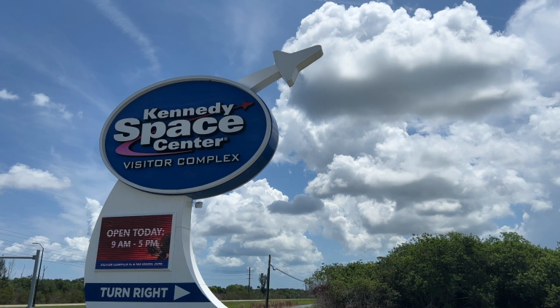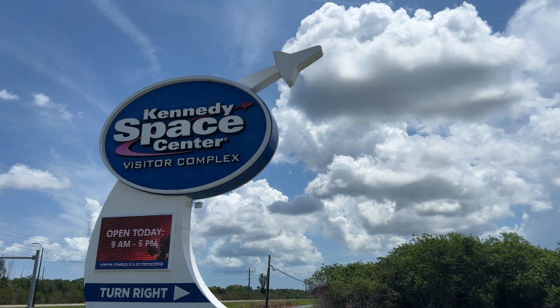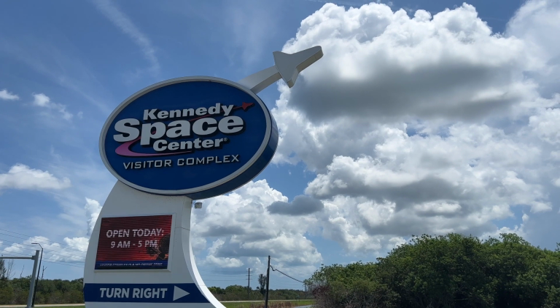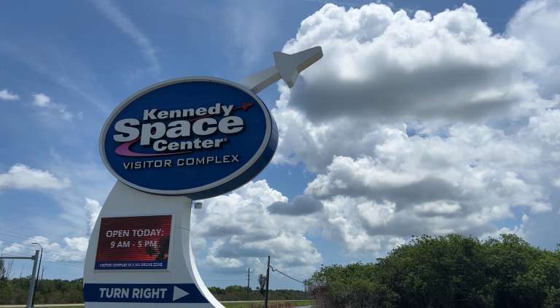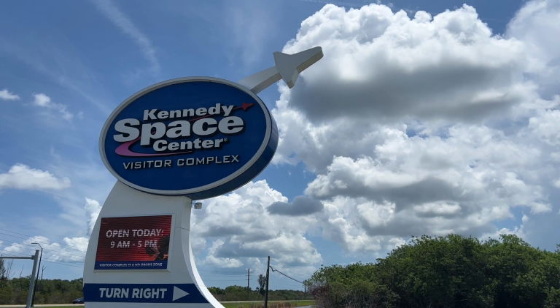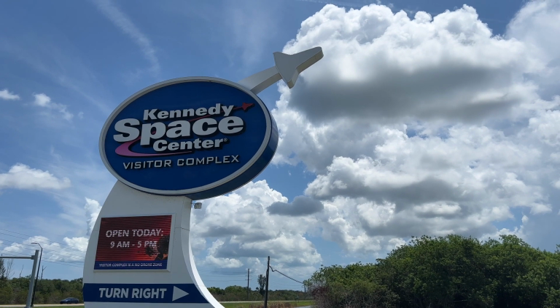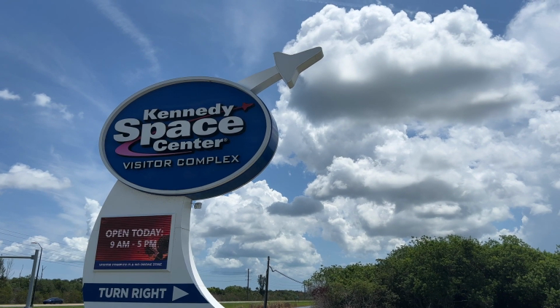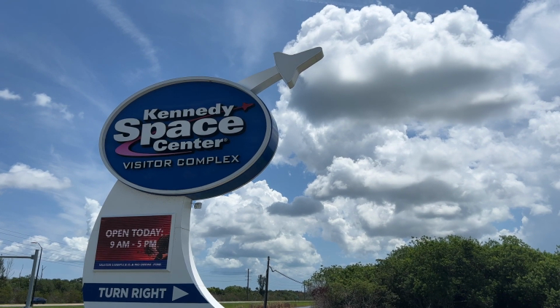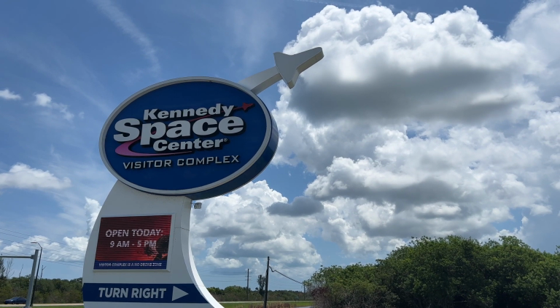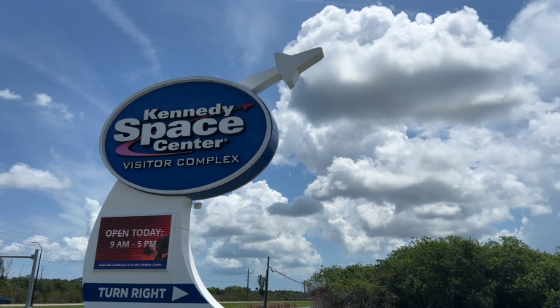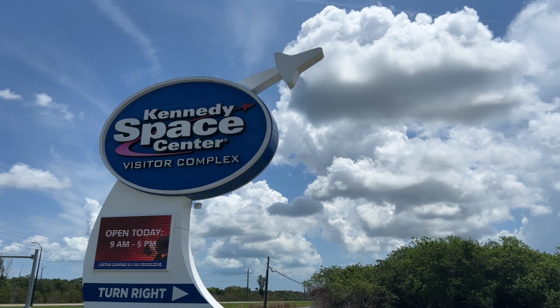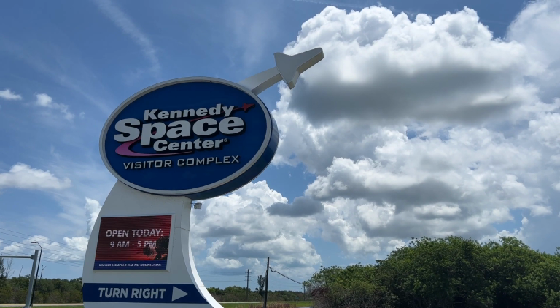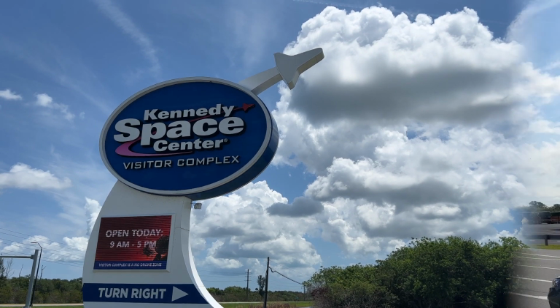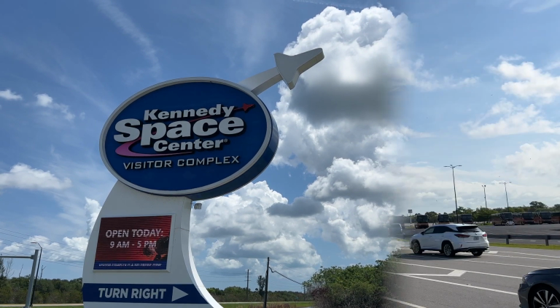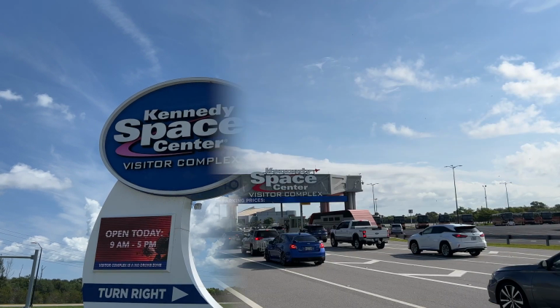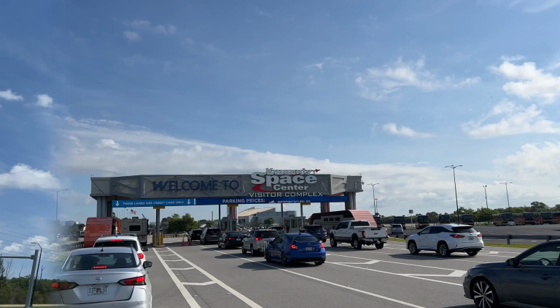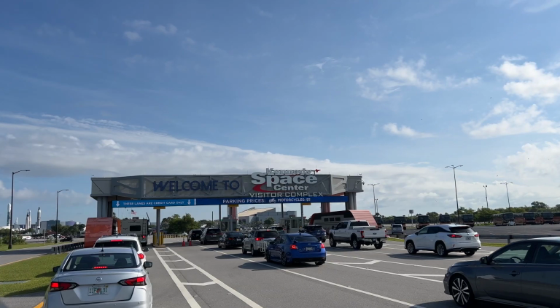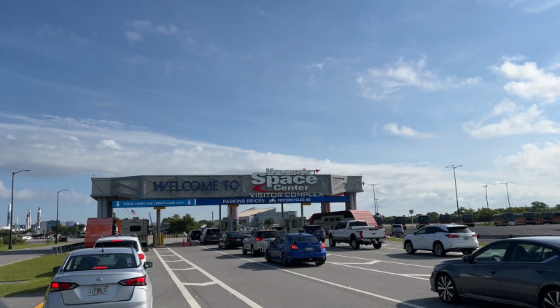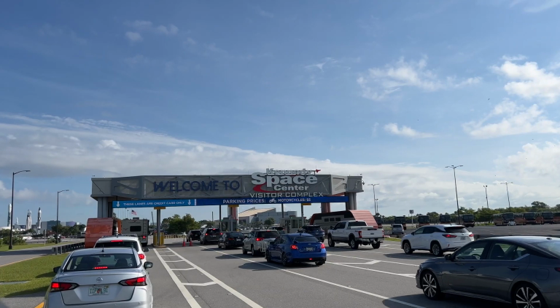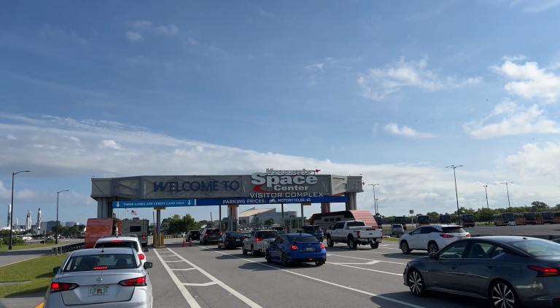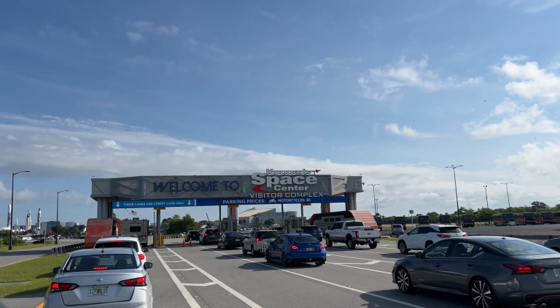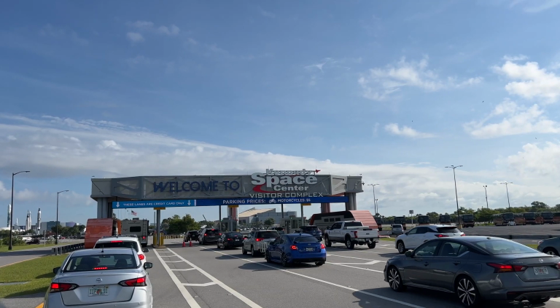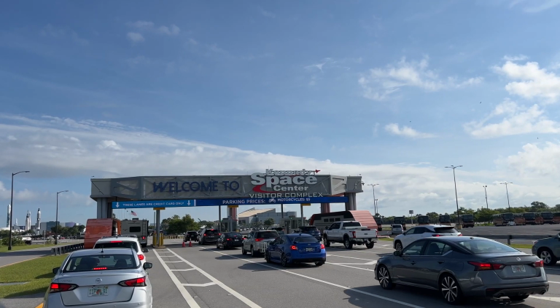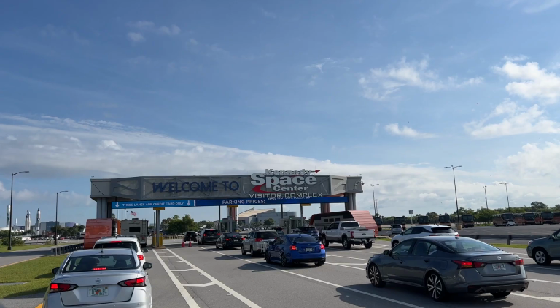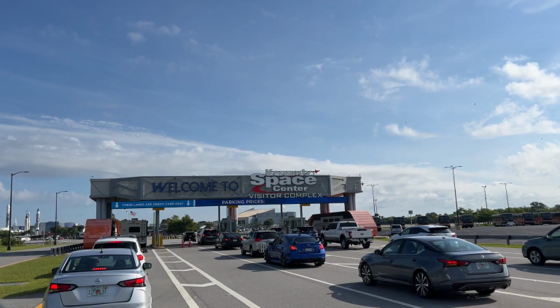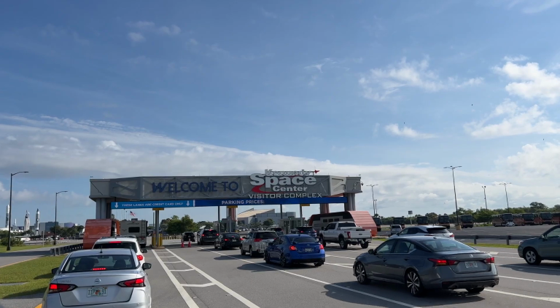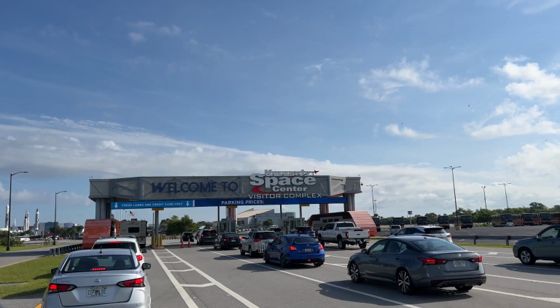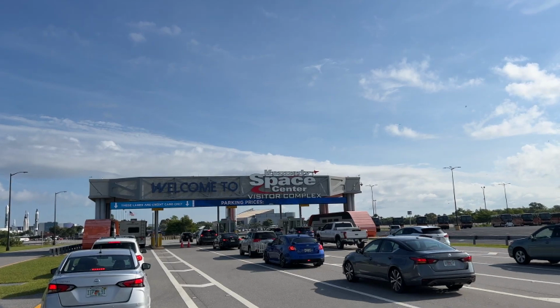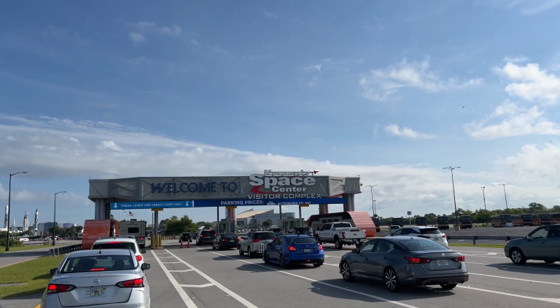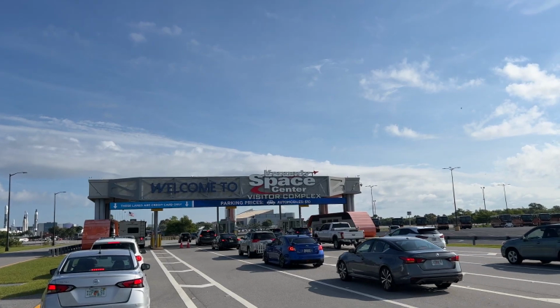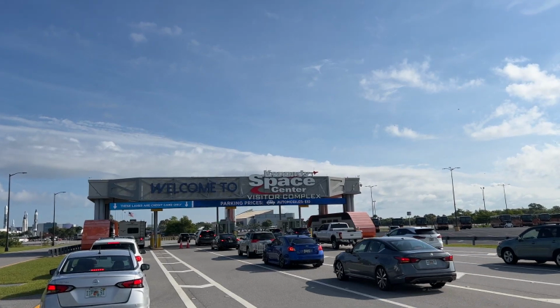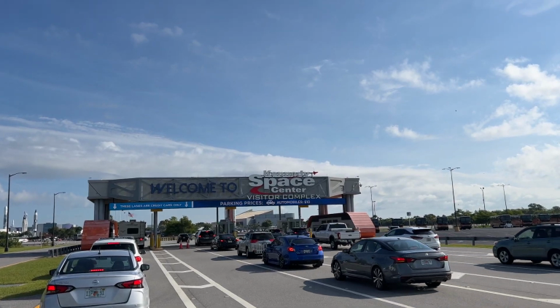Embrace or relive your childhood dreams at Kennedy Space Center, home to space exploration's history and future.